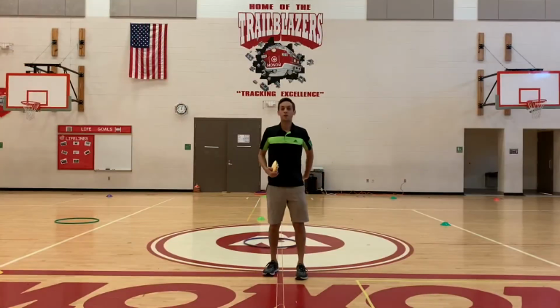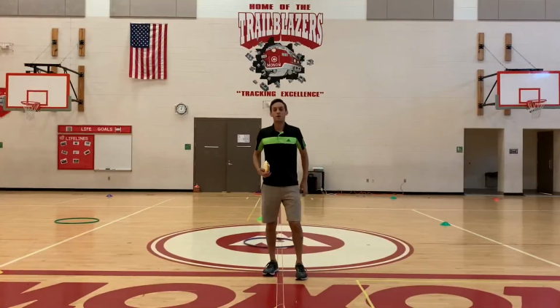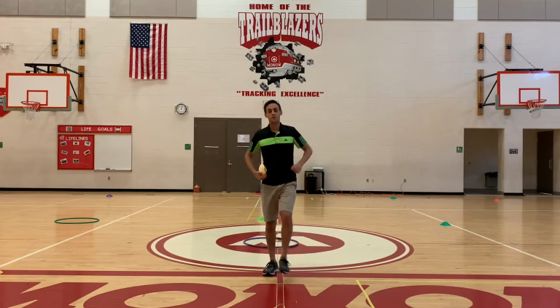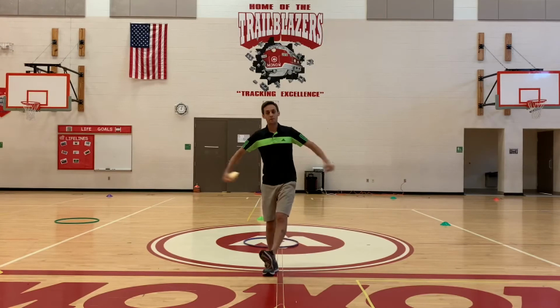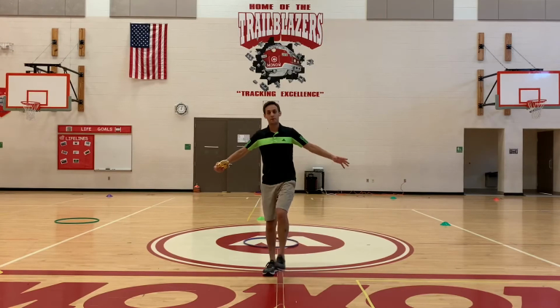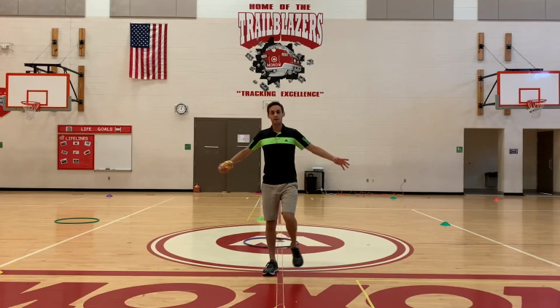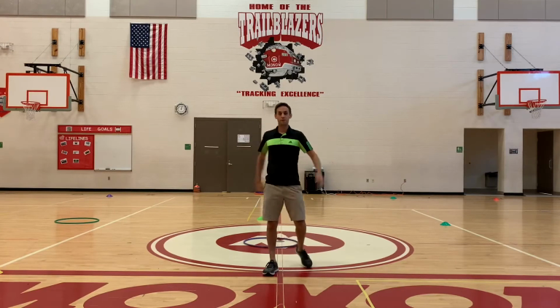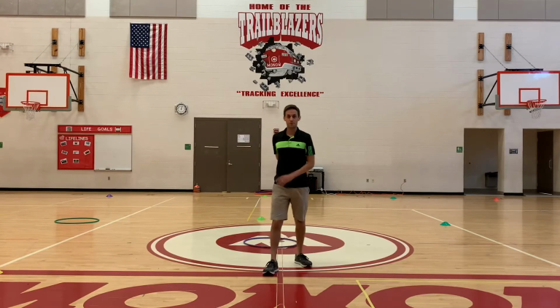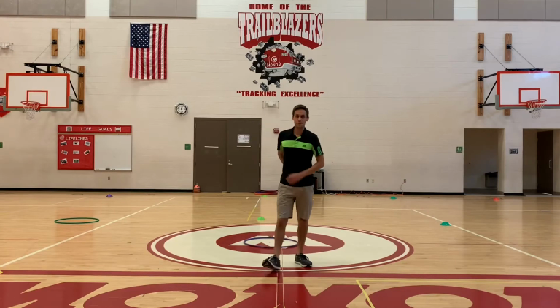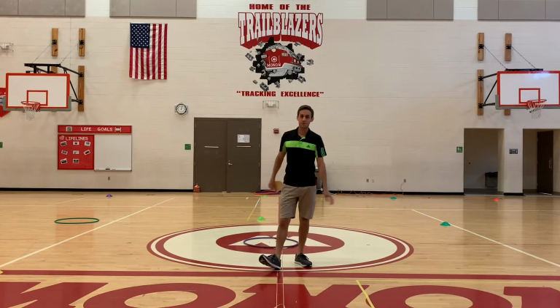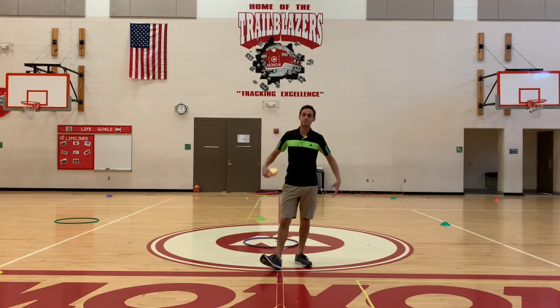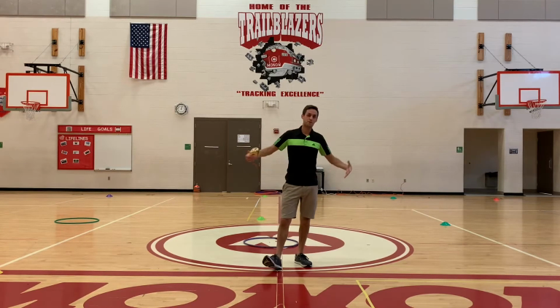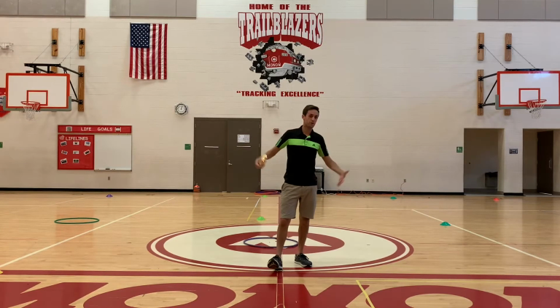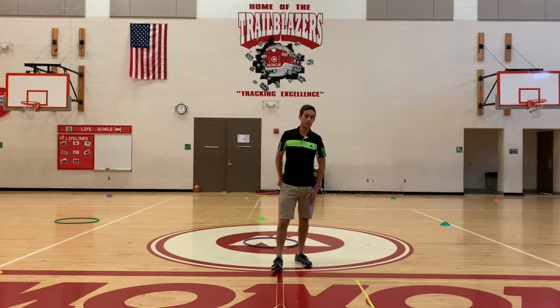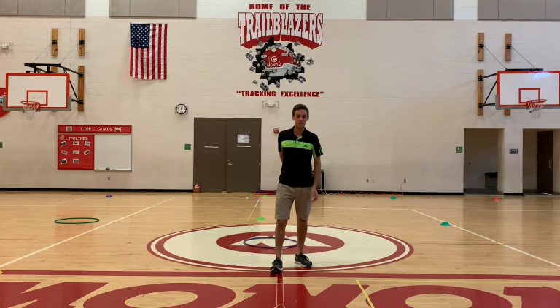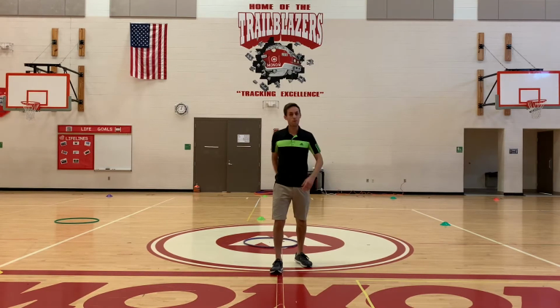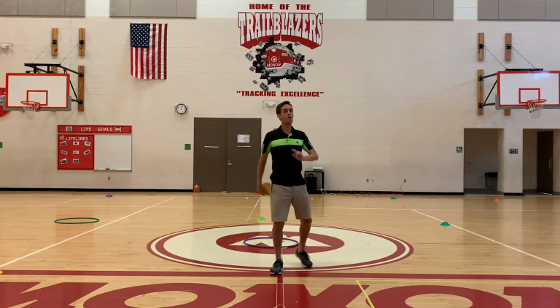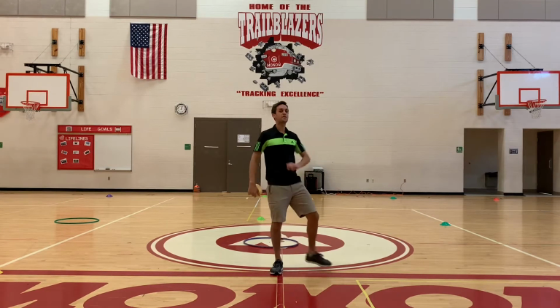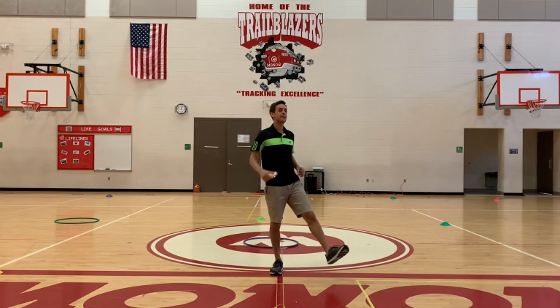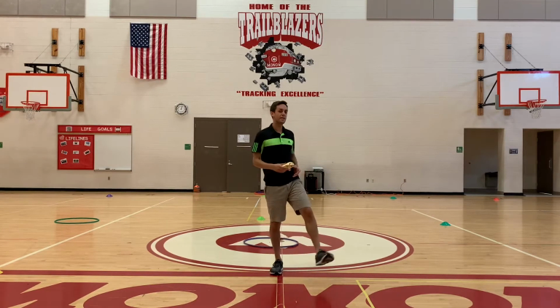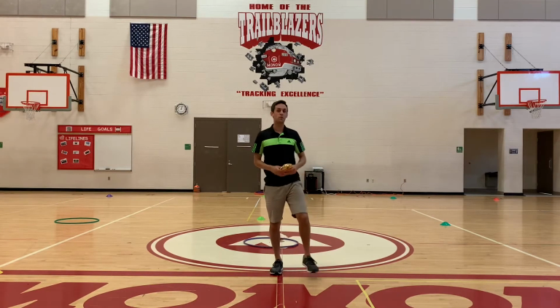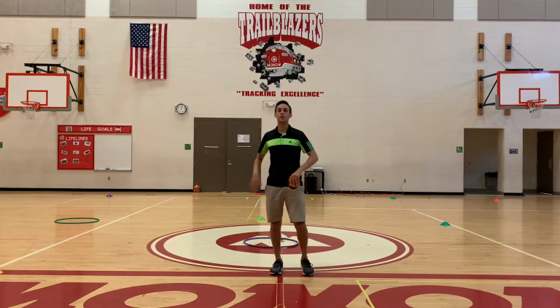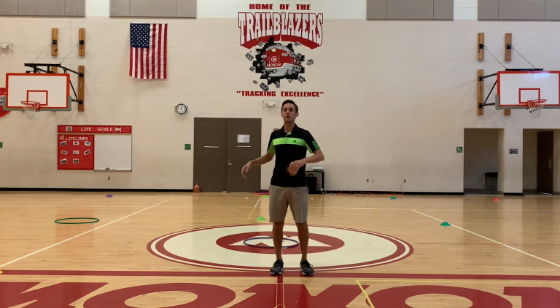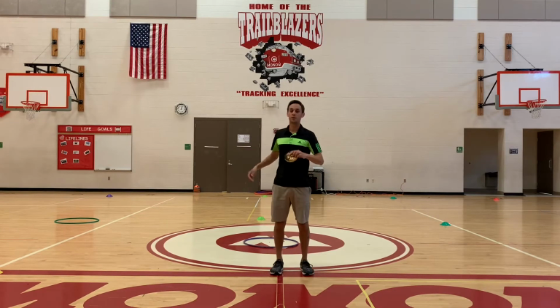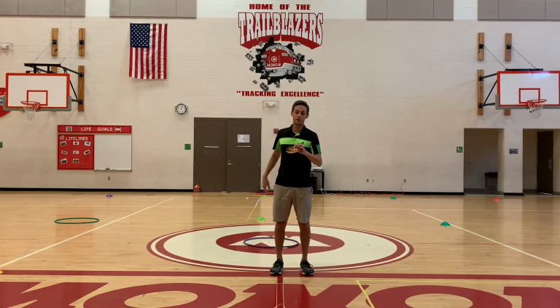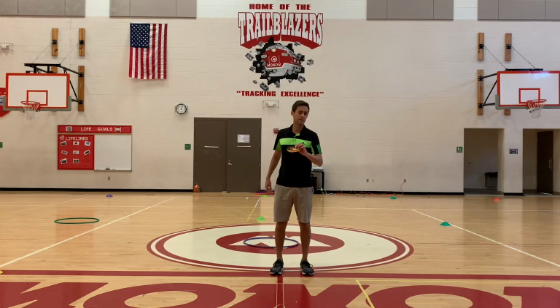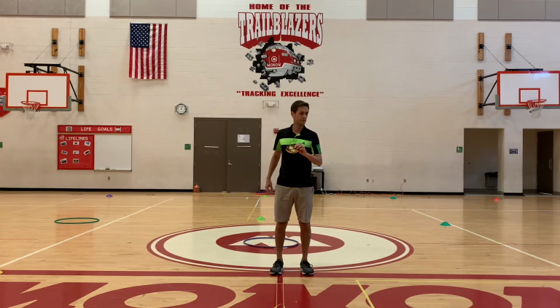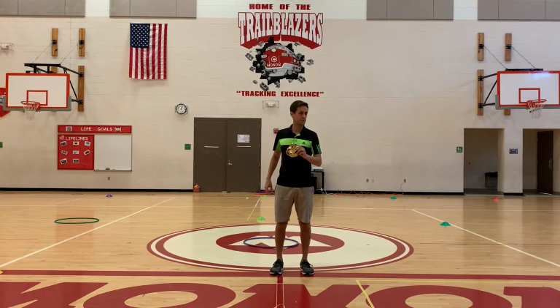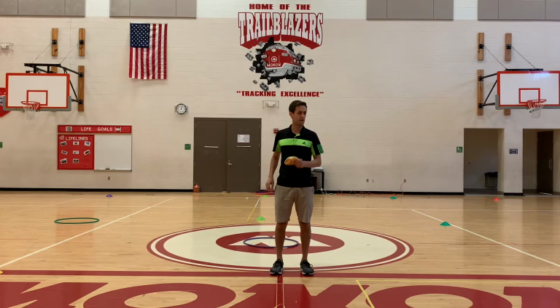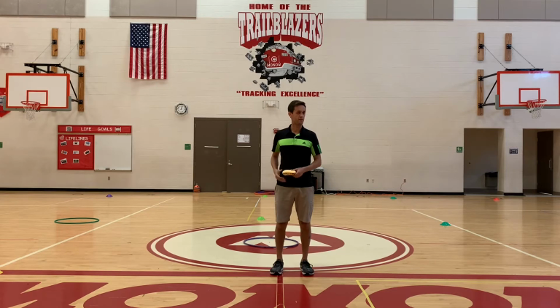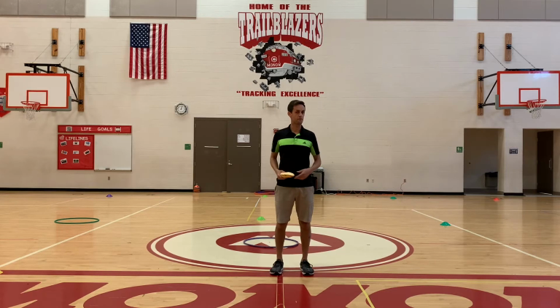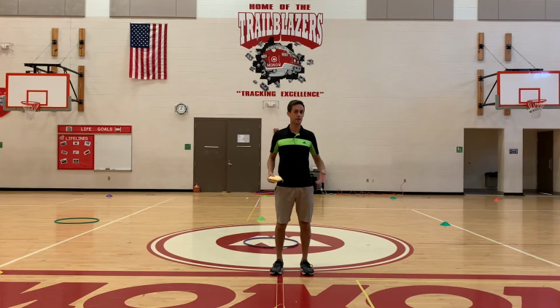What's up phone-on virtual students? Mr. Lewis here once again with your physical challenge of the week.